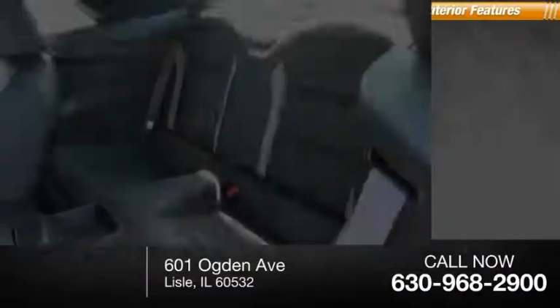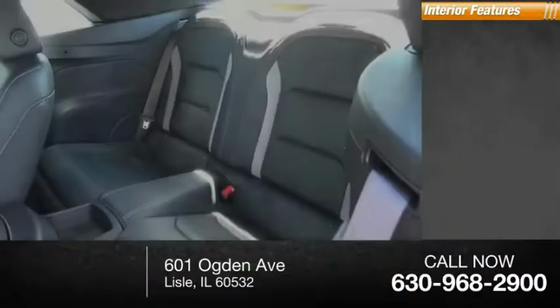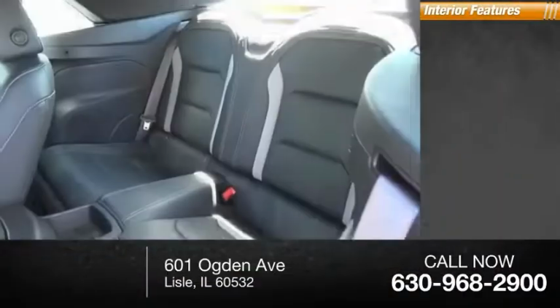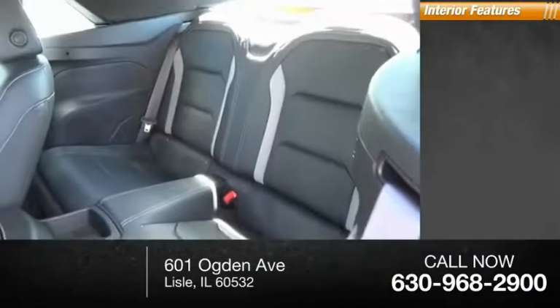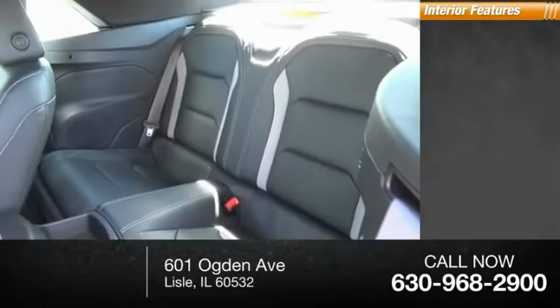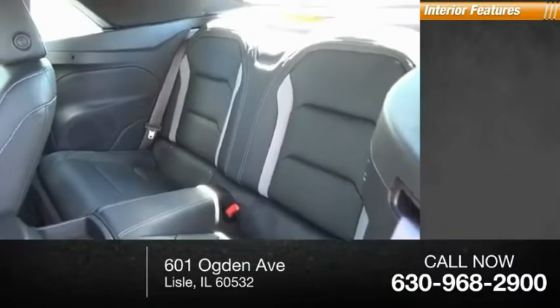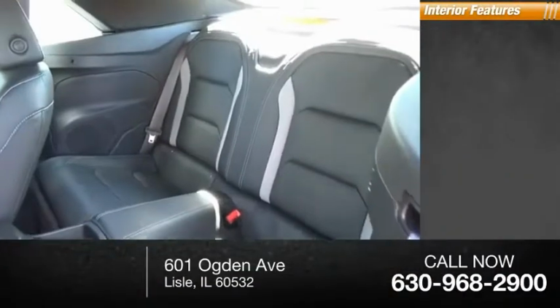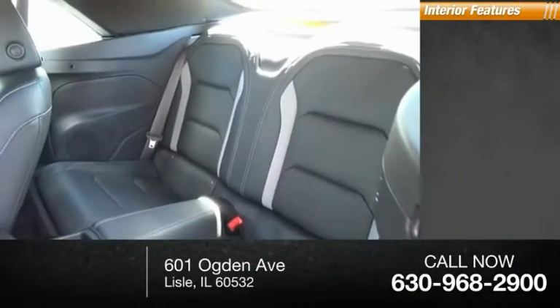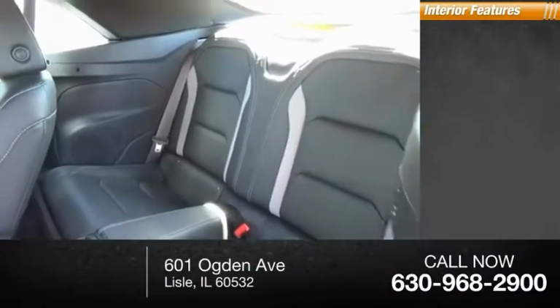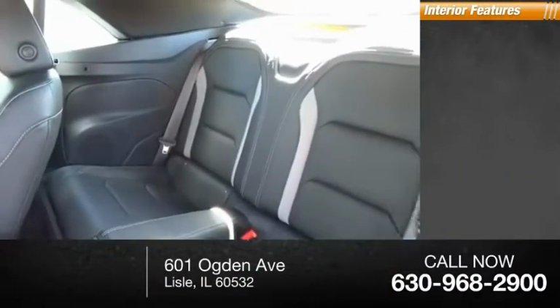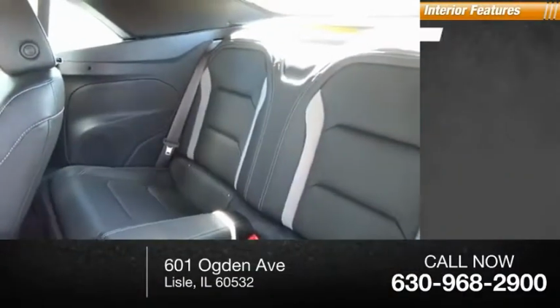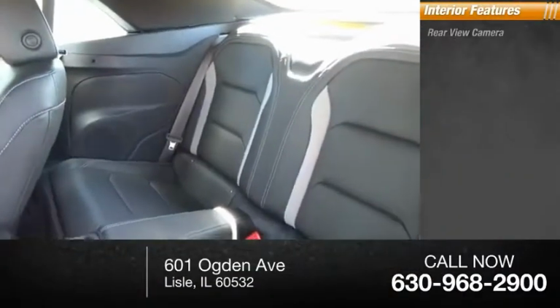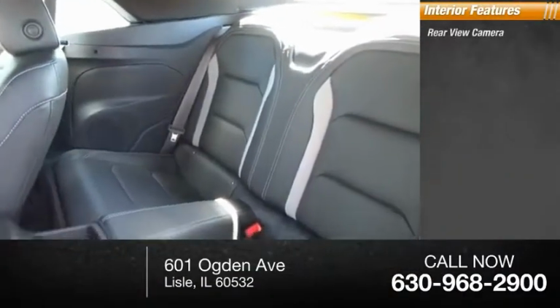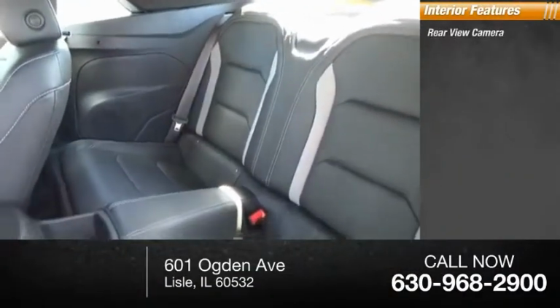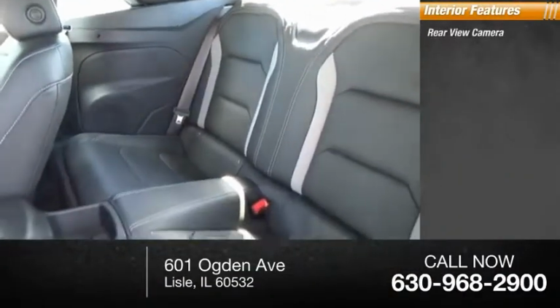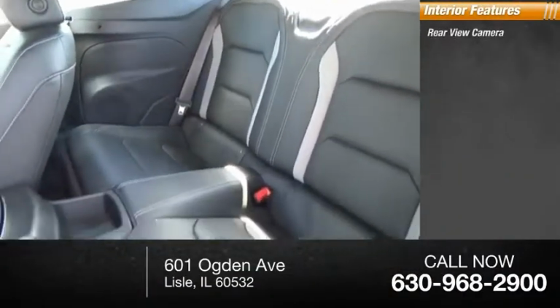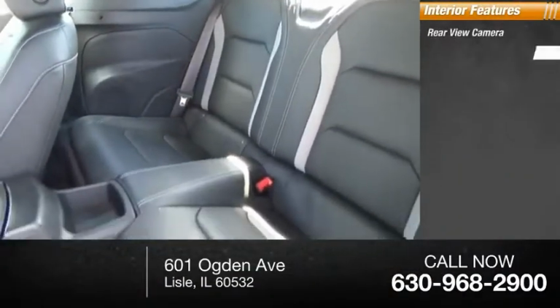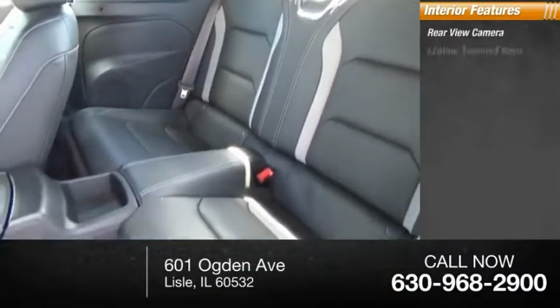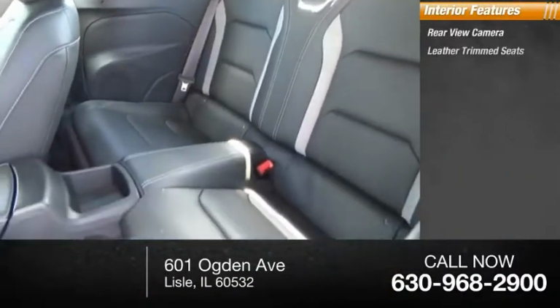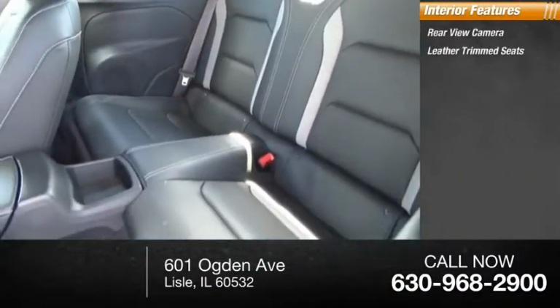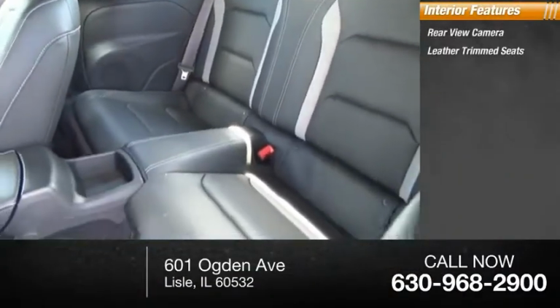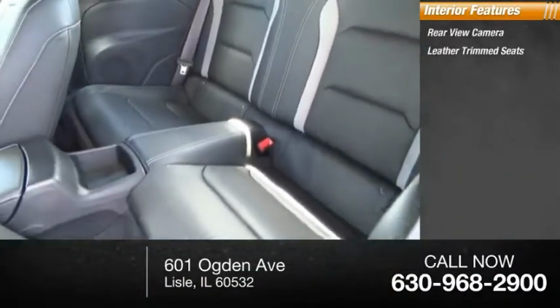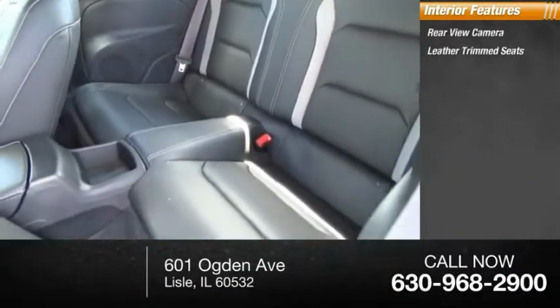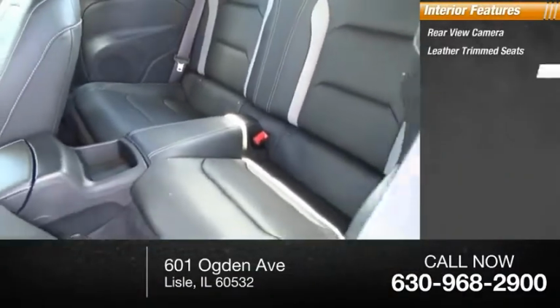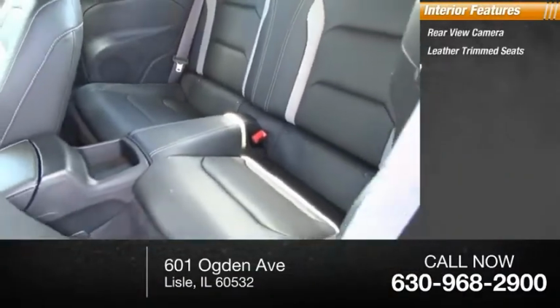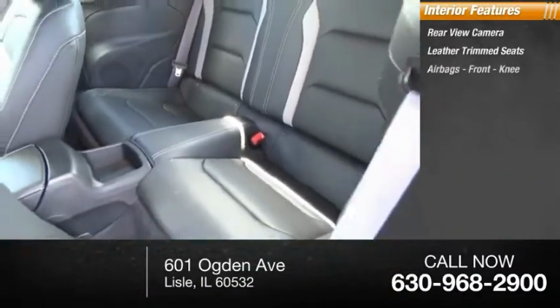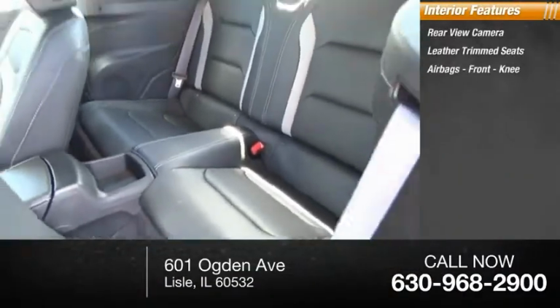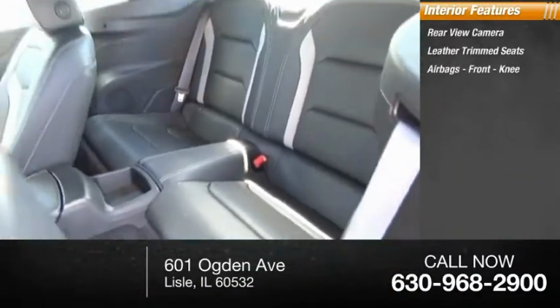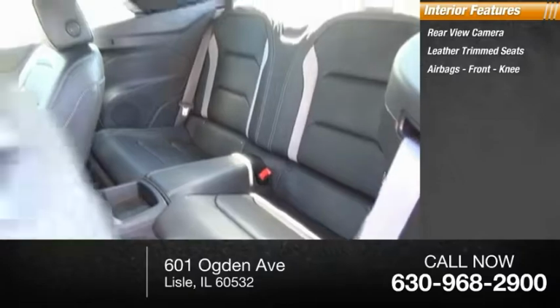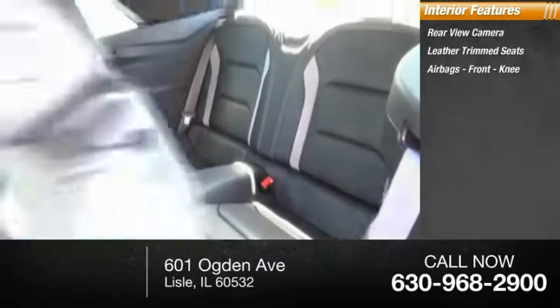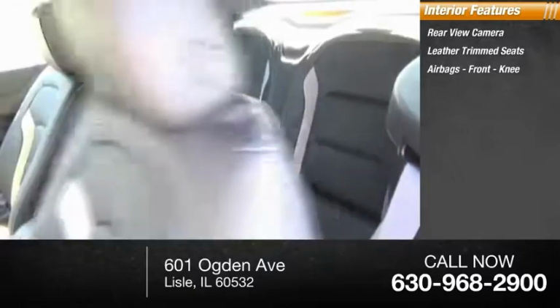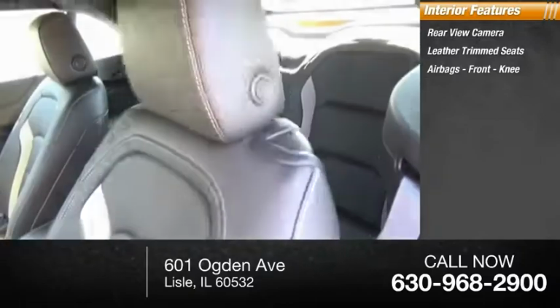Inside you'll find rear-view camera, leather trim seats, airbags, front knee.